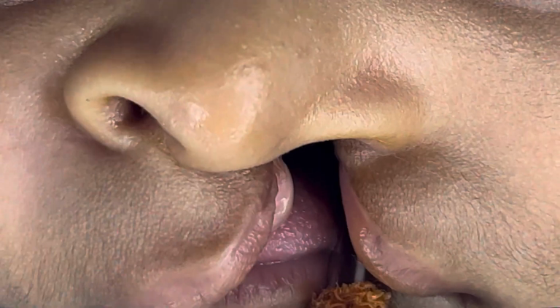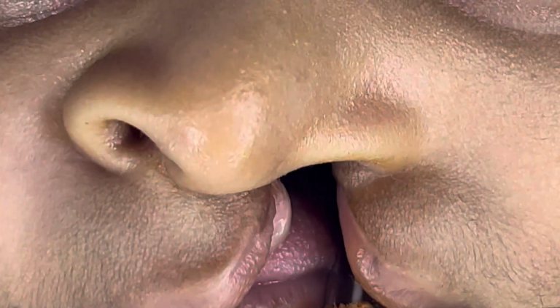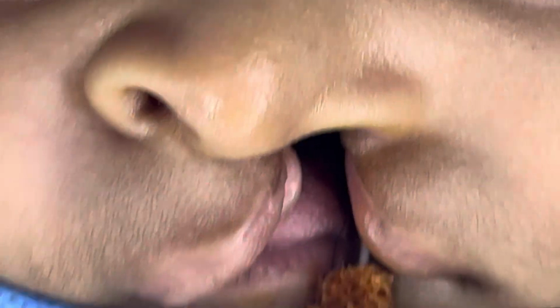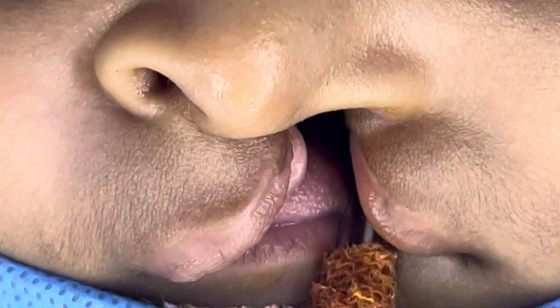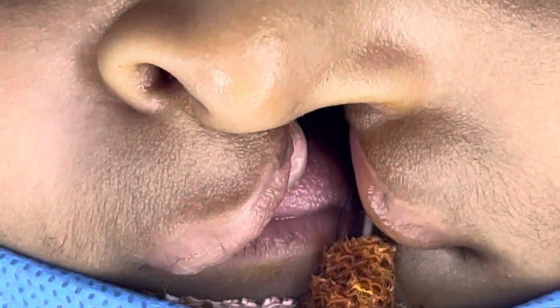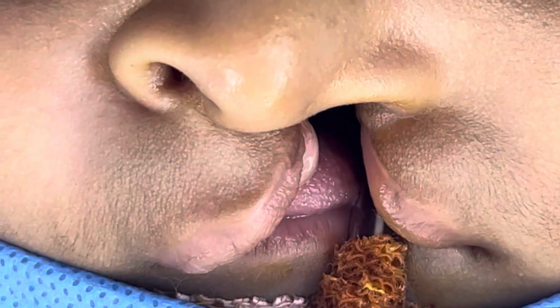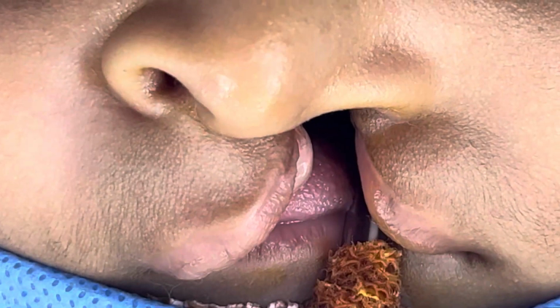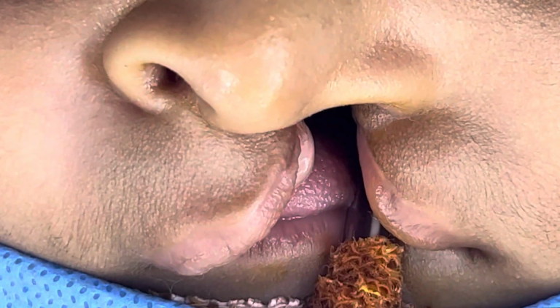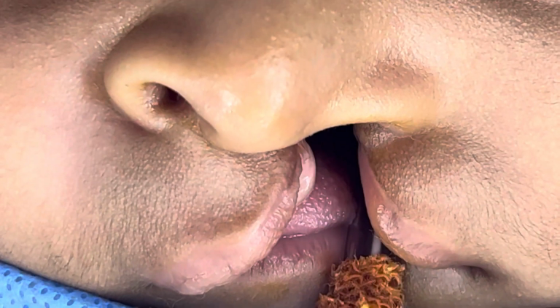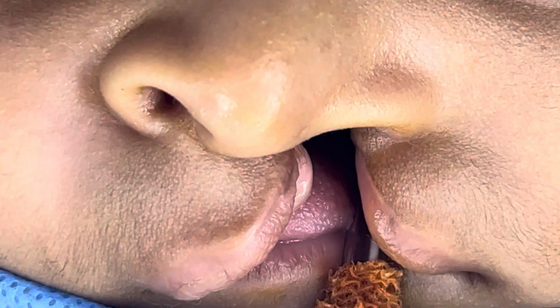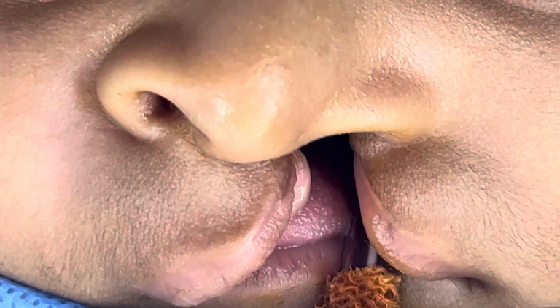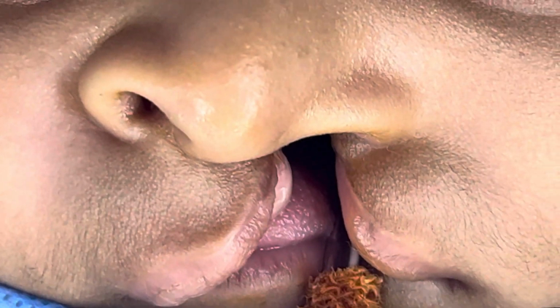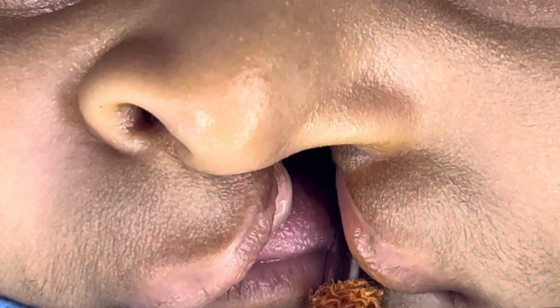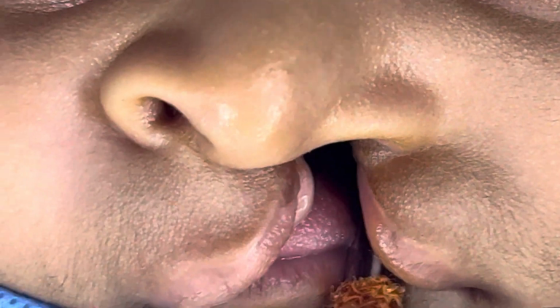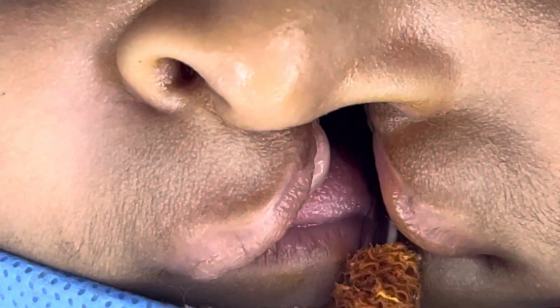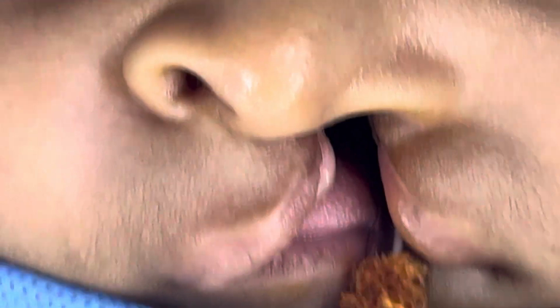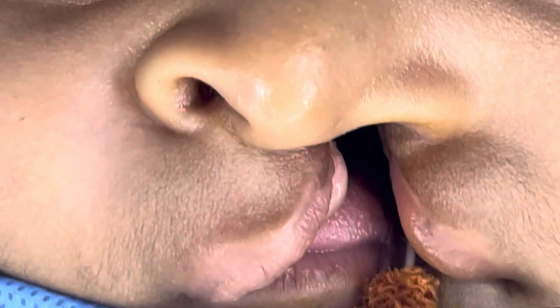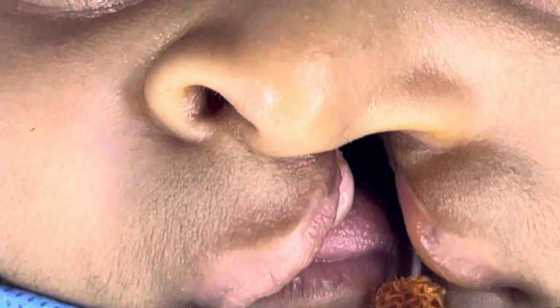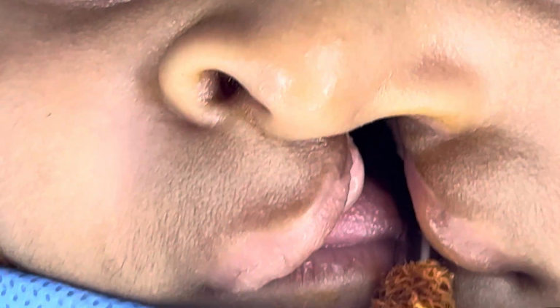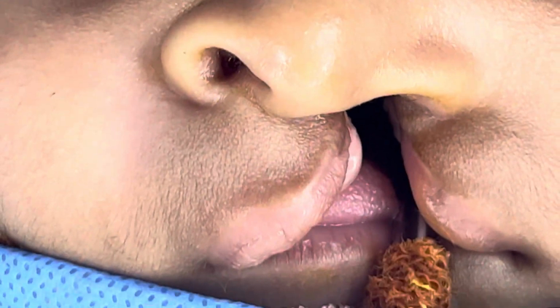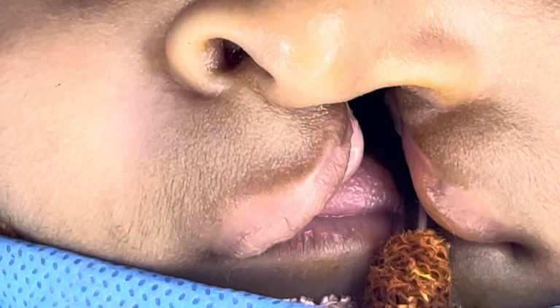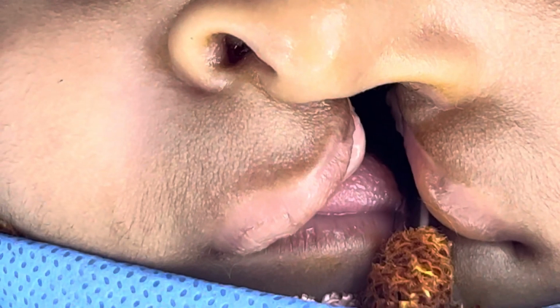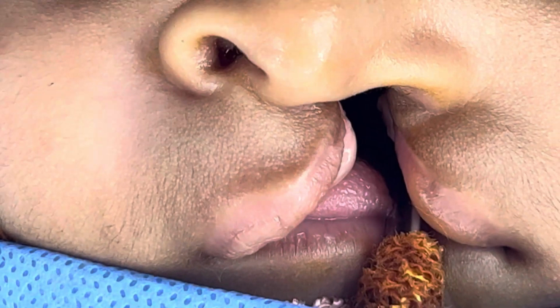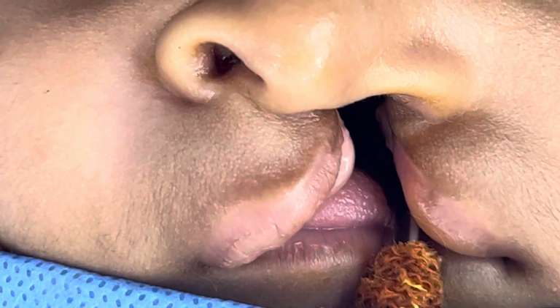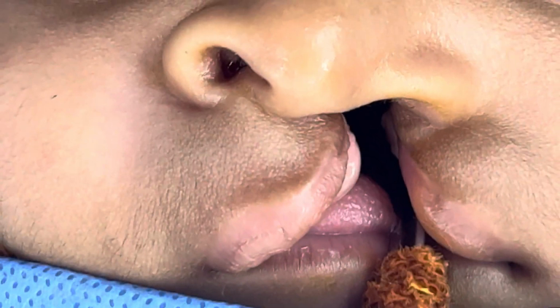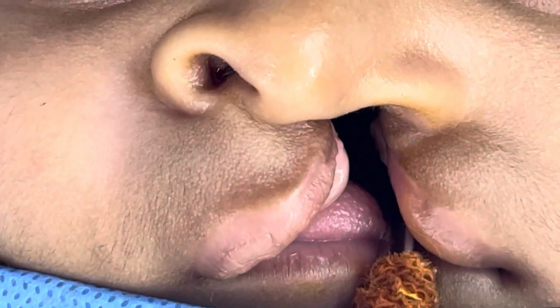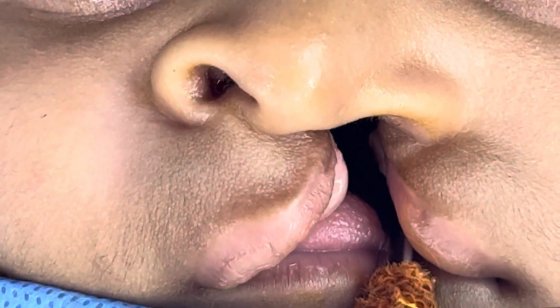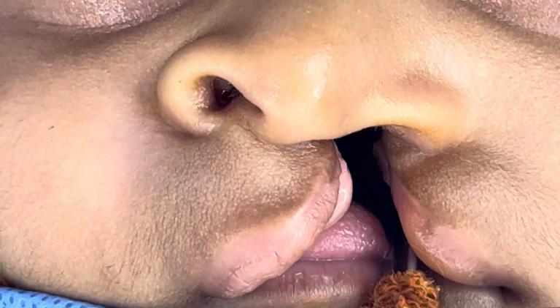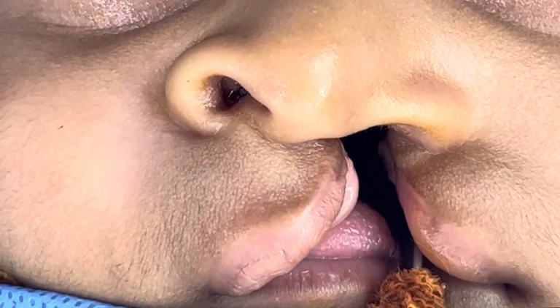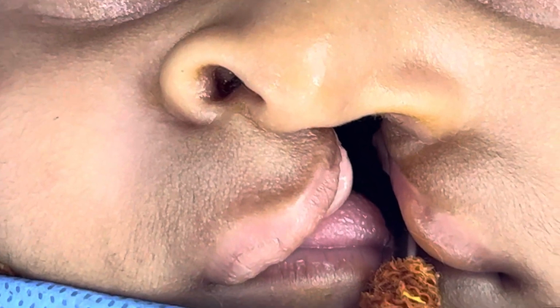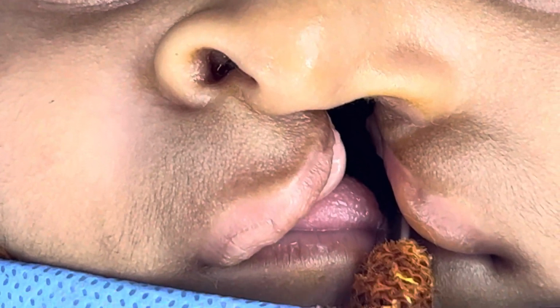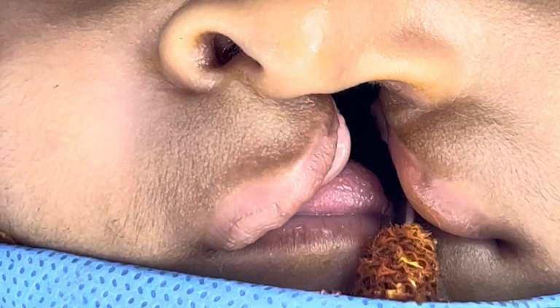We're about to start this left-sided cleft lip repair. It's going to be a variation of the Millard technique.